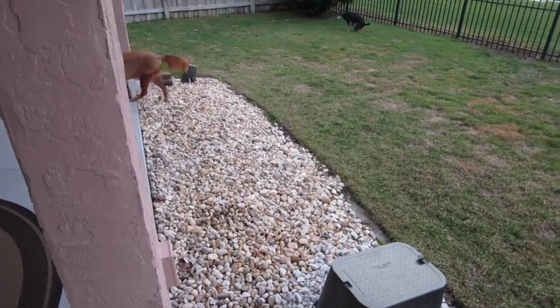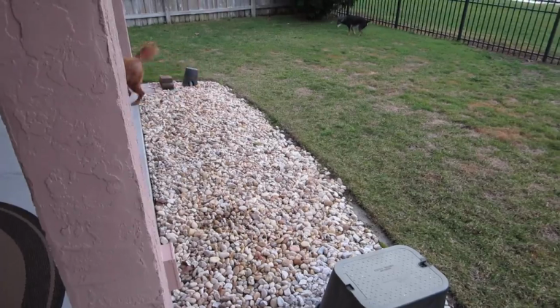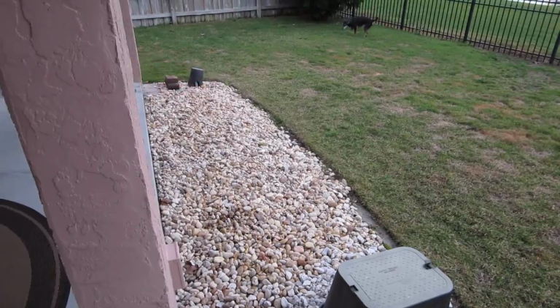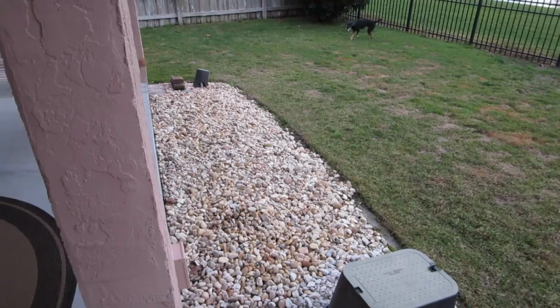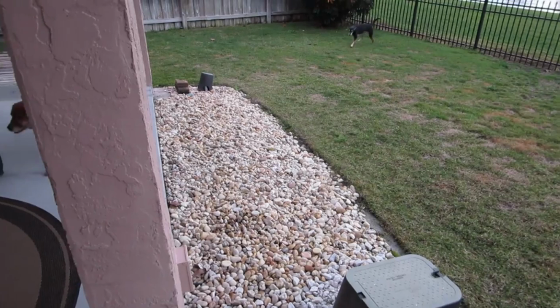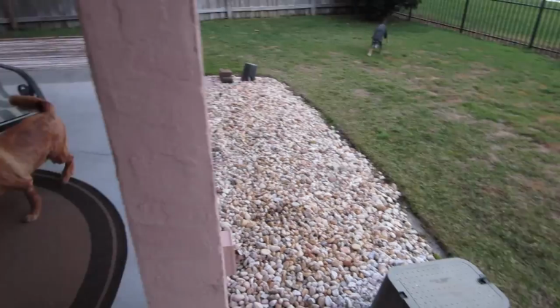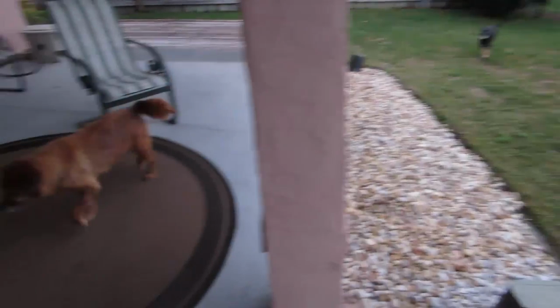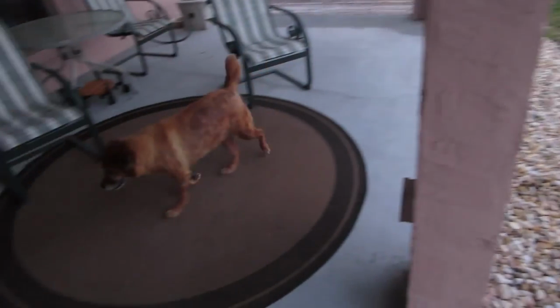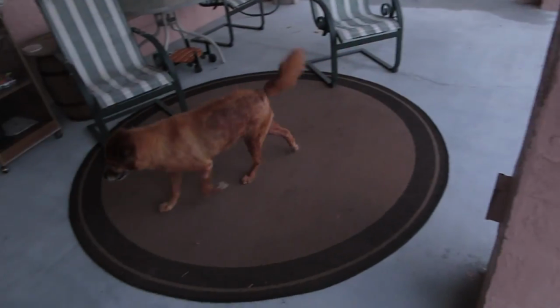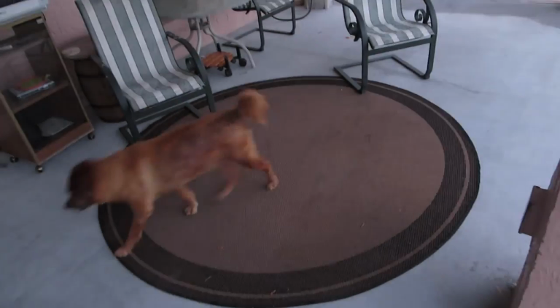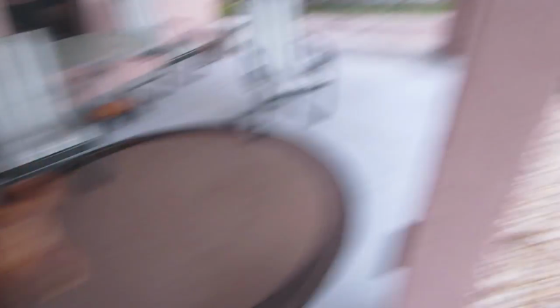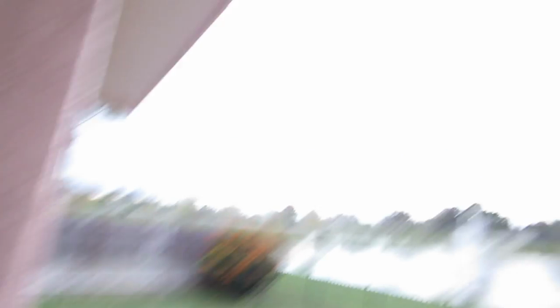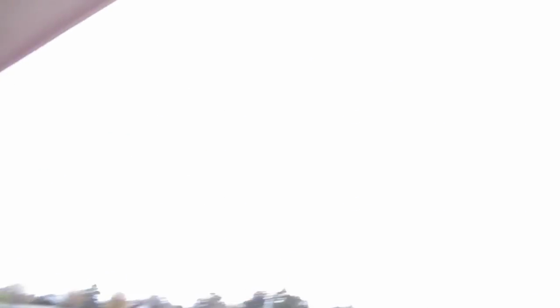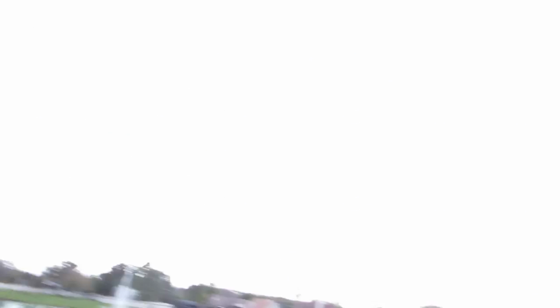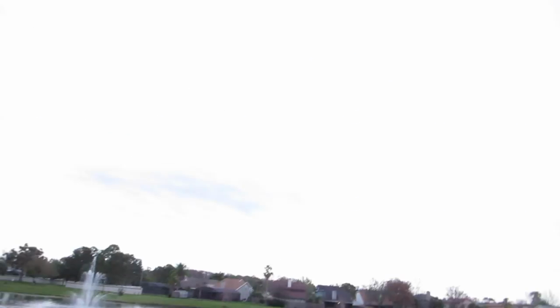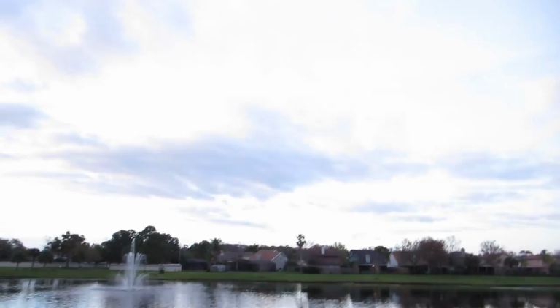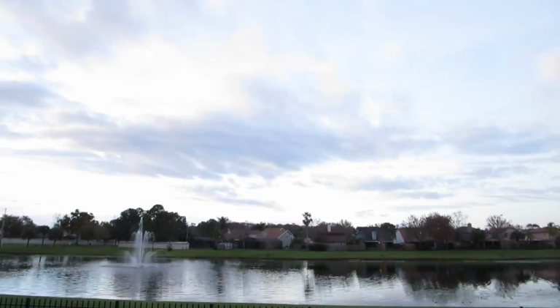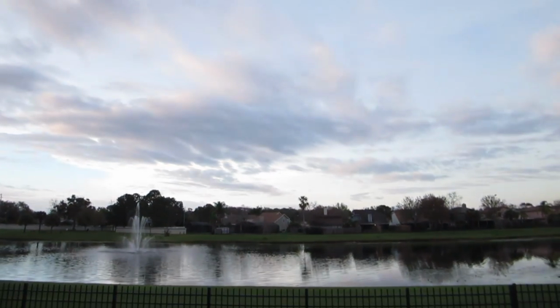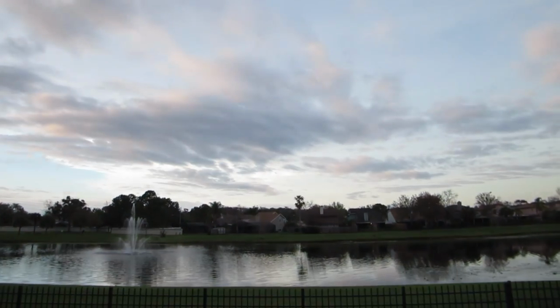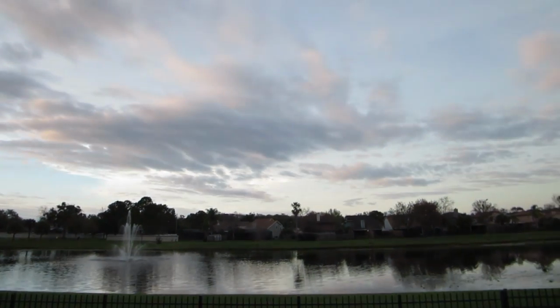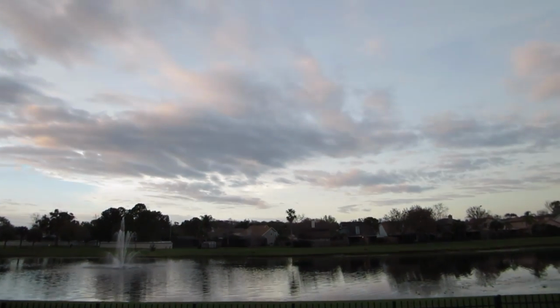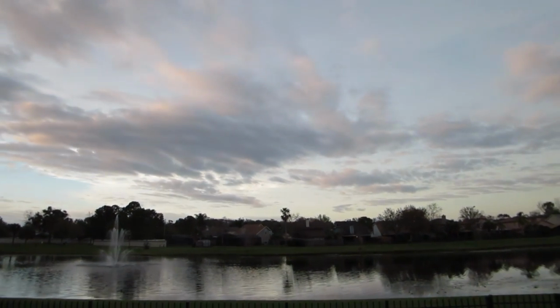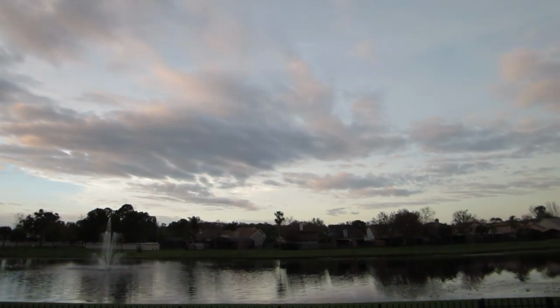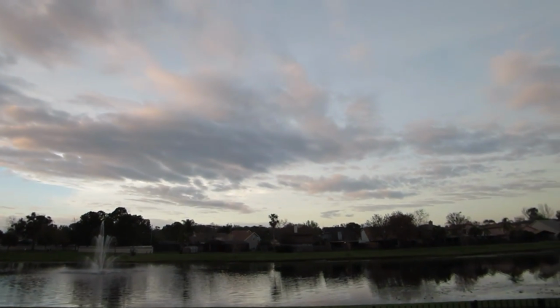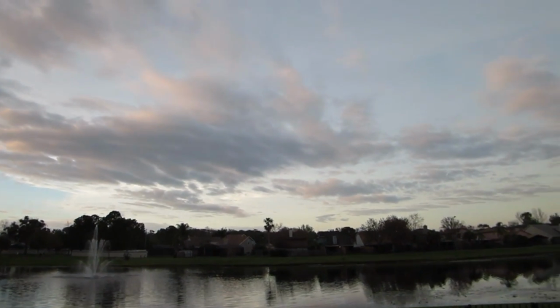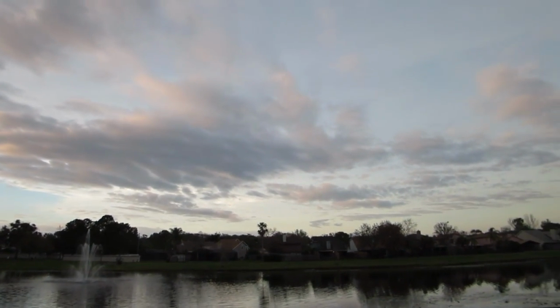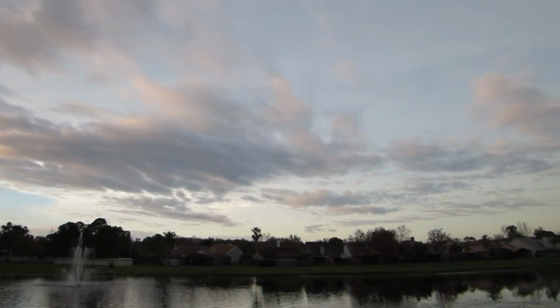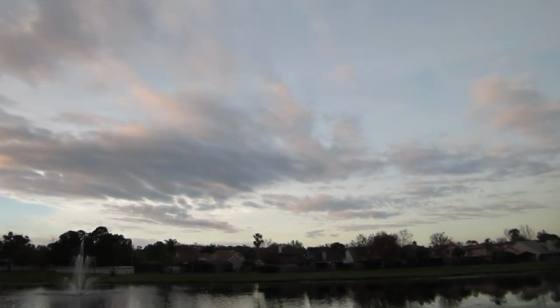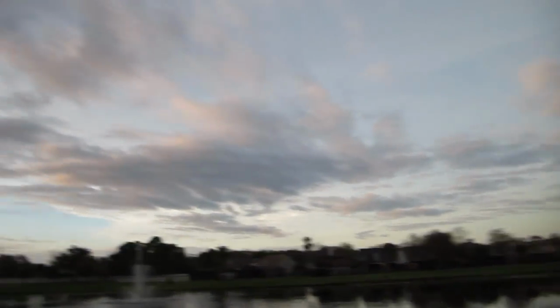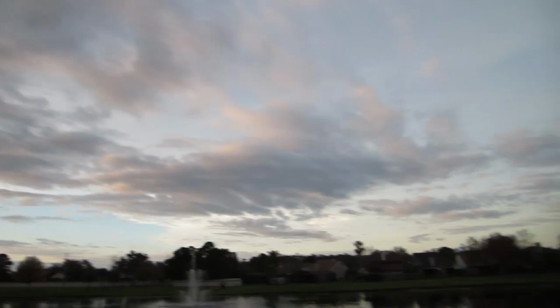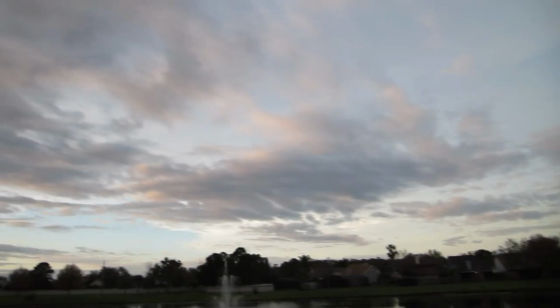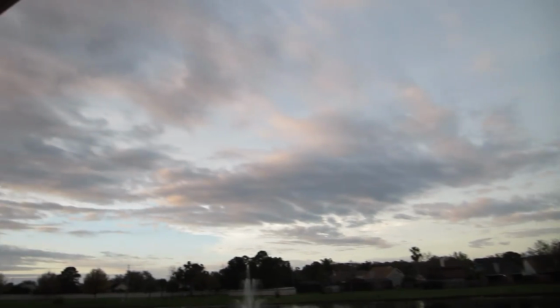We're walking these two right here, but look at how pretty the sky is right now. It's so nice.